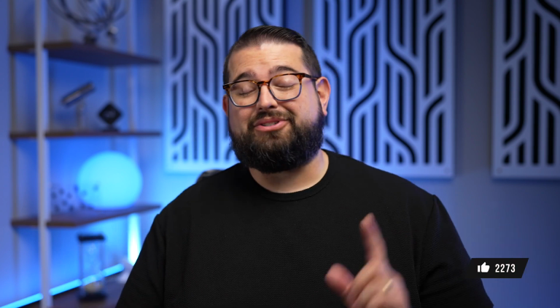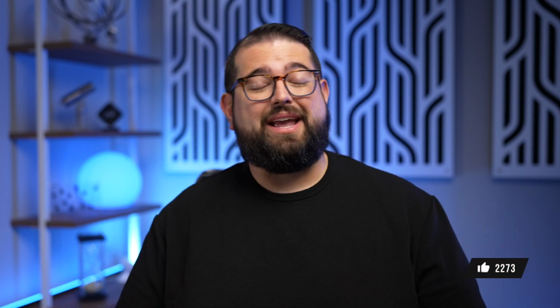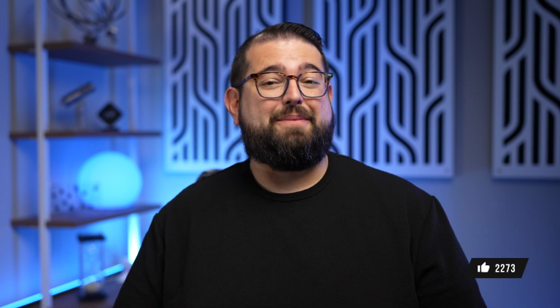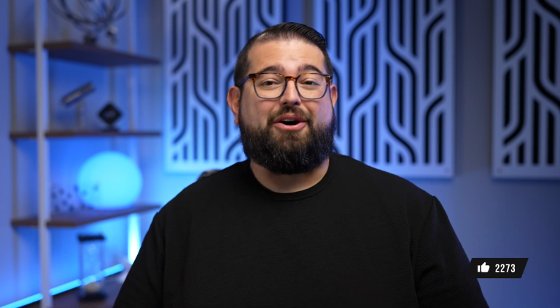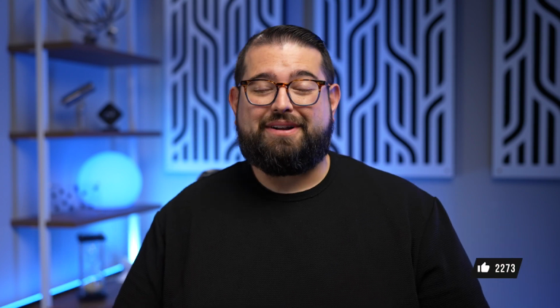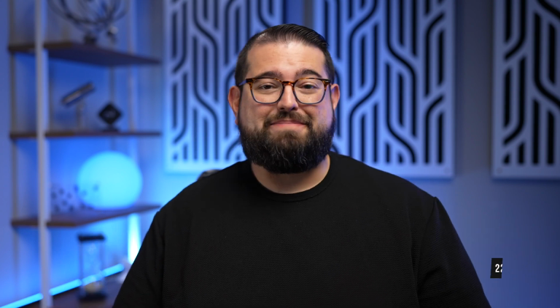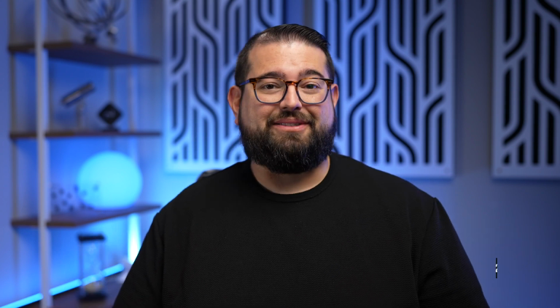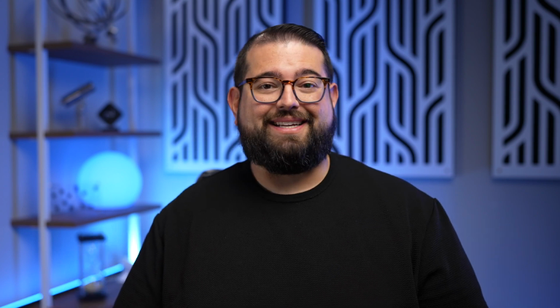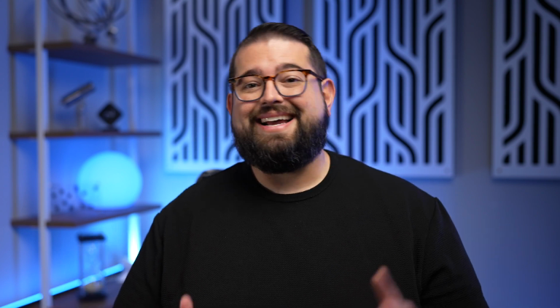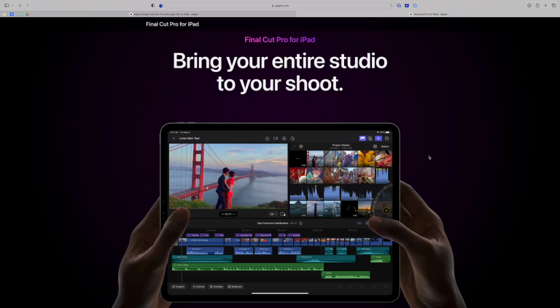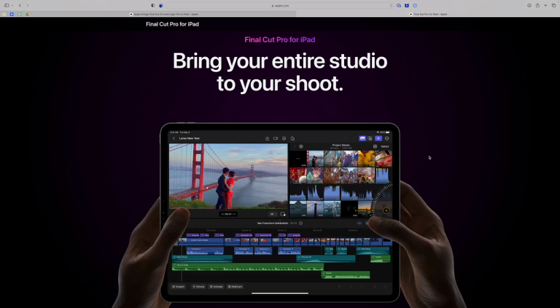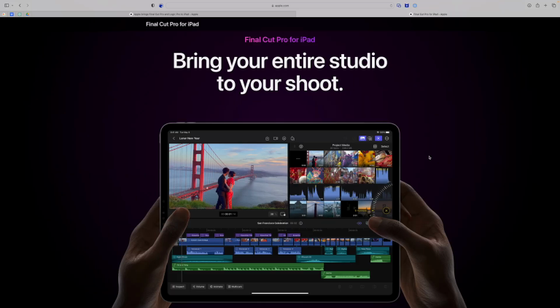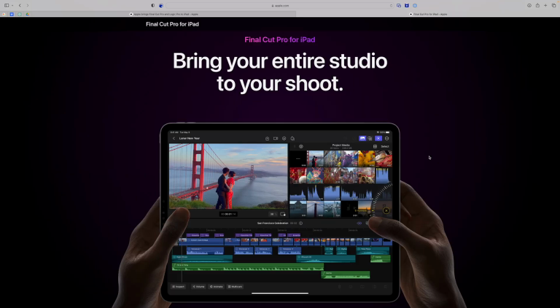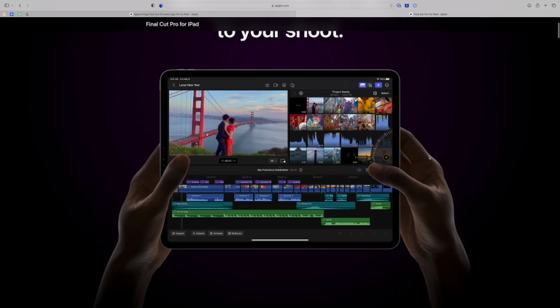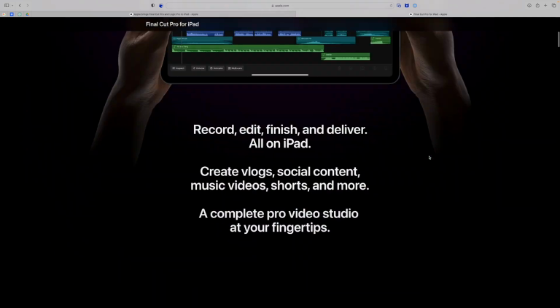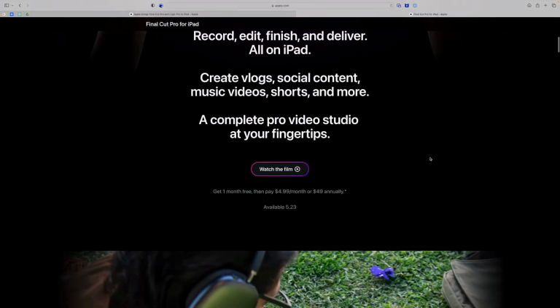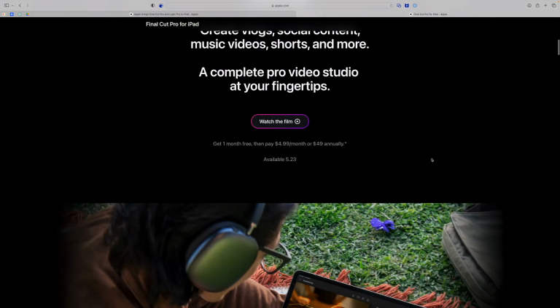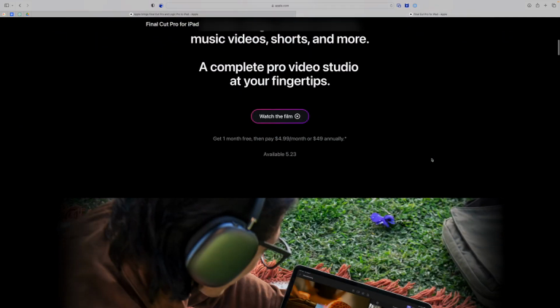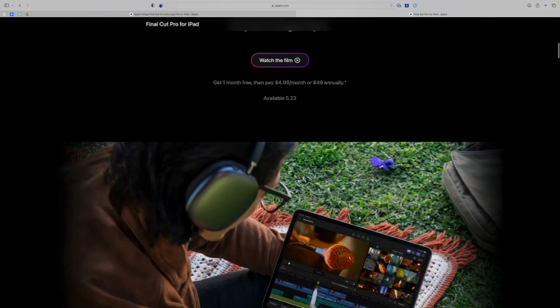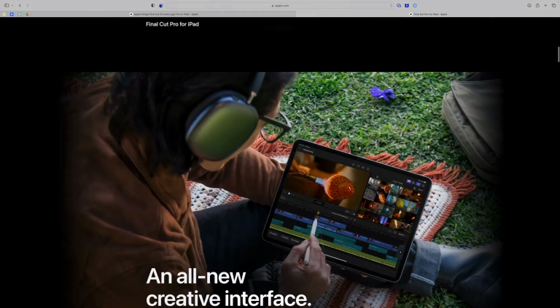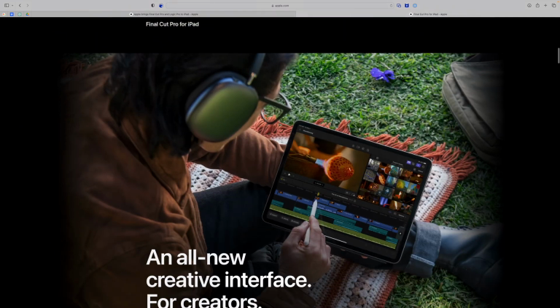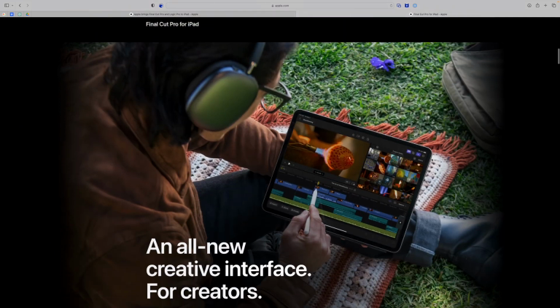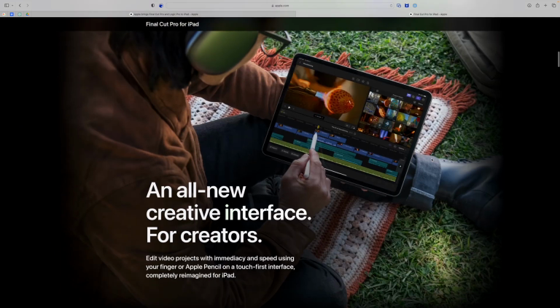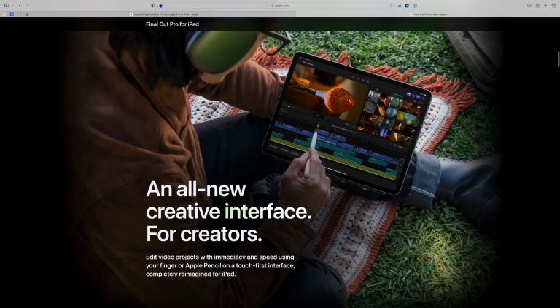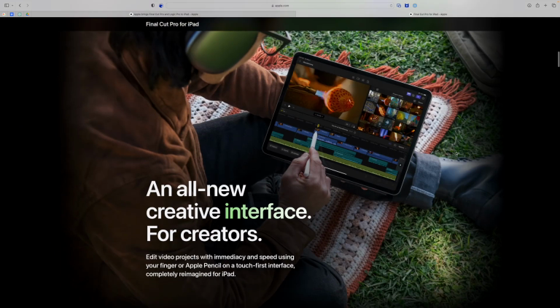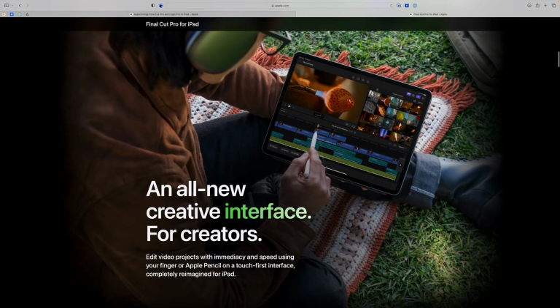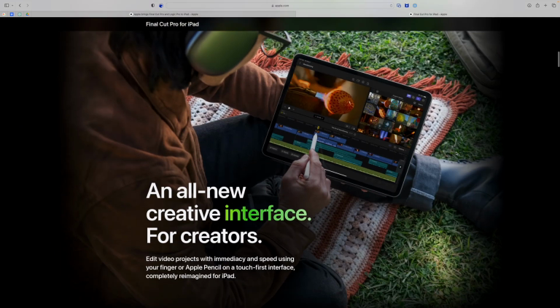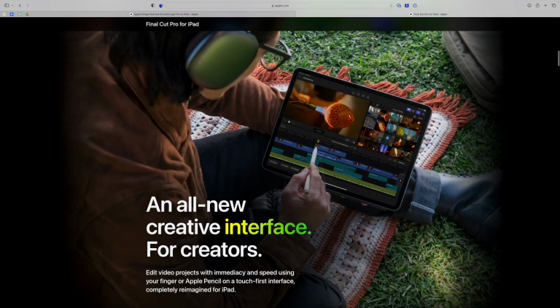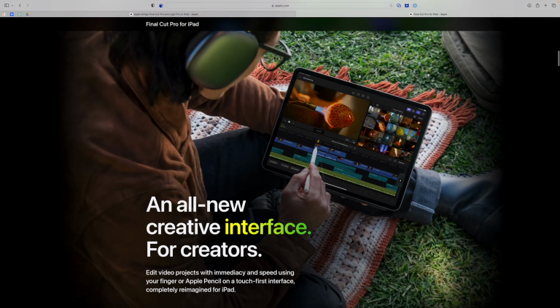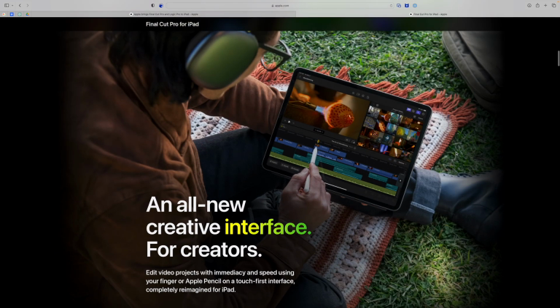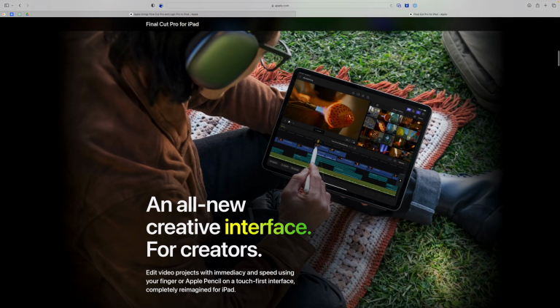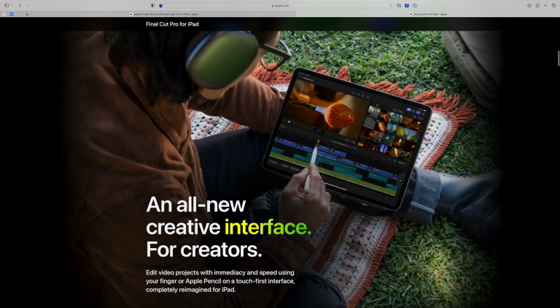Multicam is already built in, along with titles and transitions. You'll also be able to edit with the Apple Pencil, and a ton more.